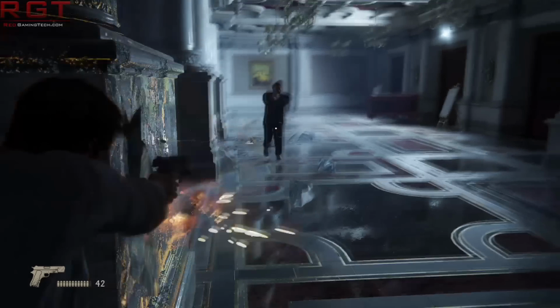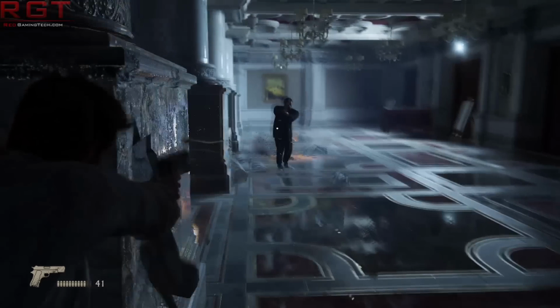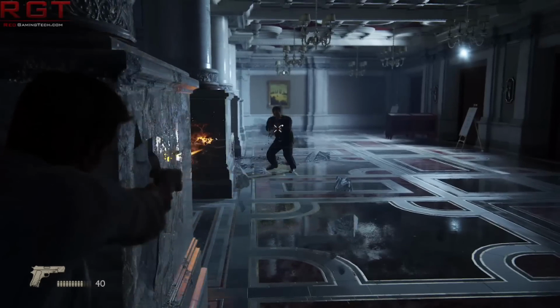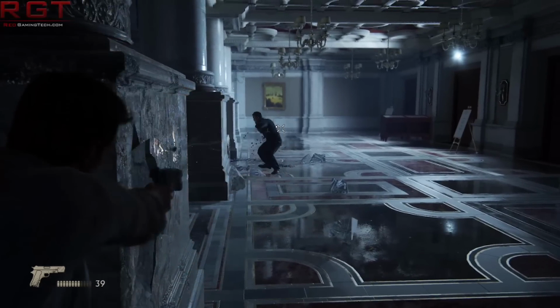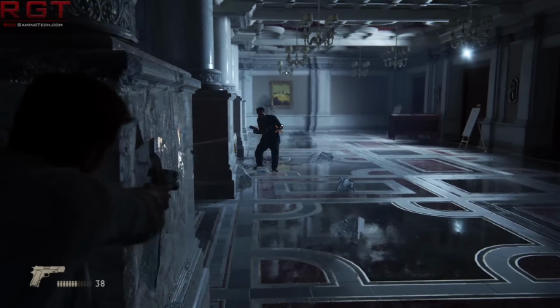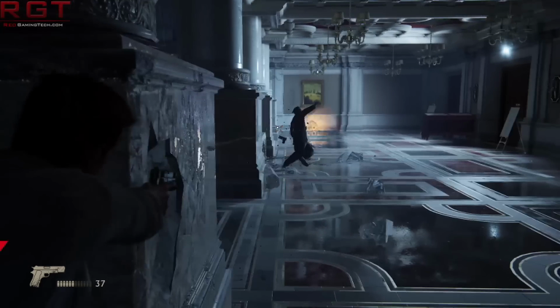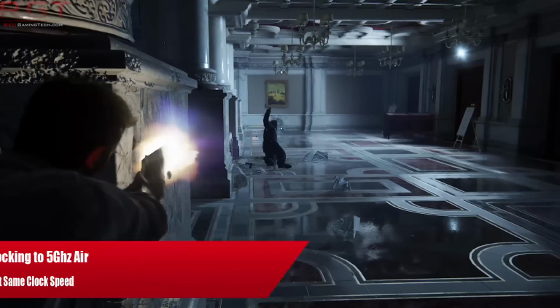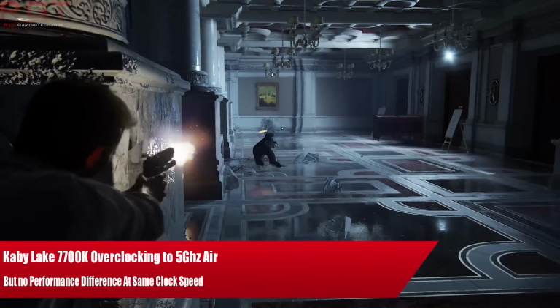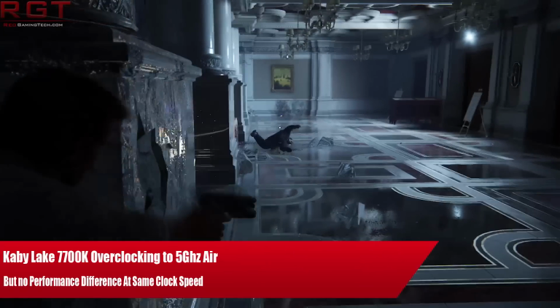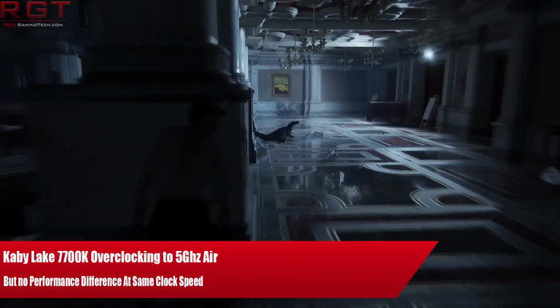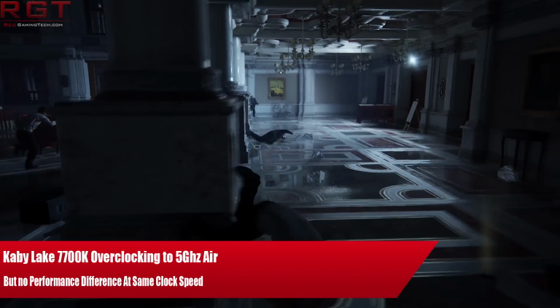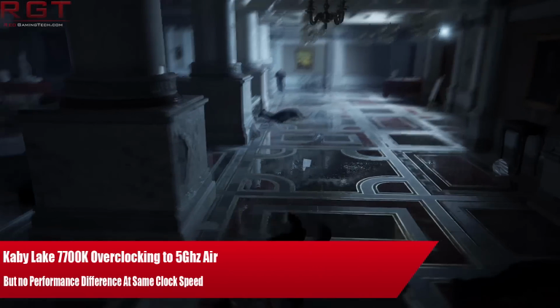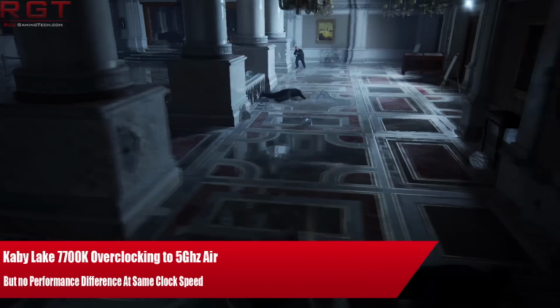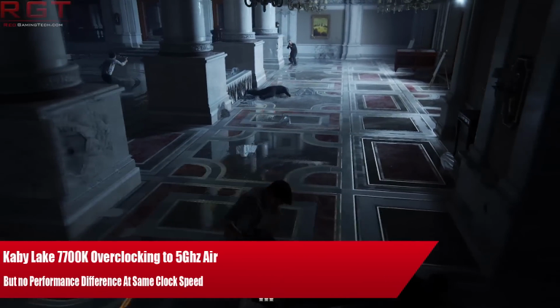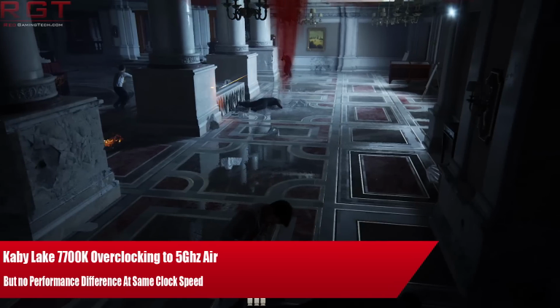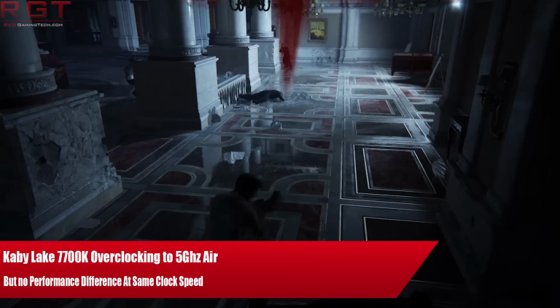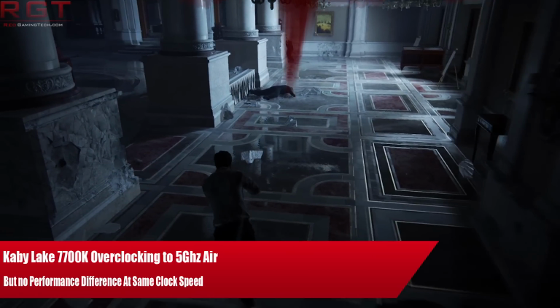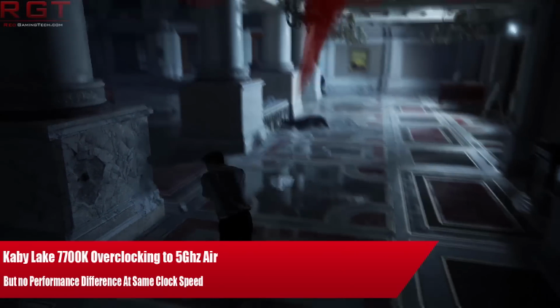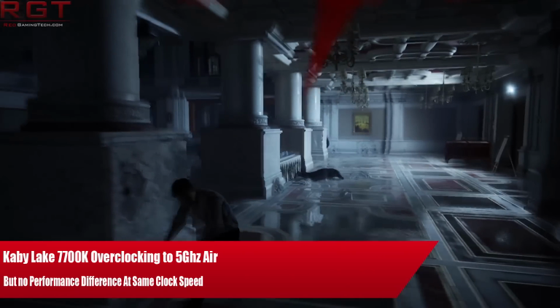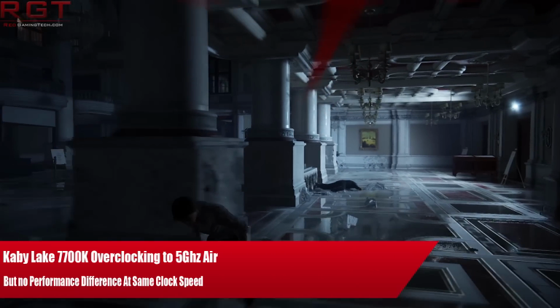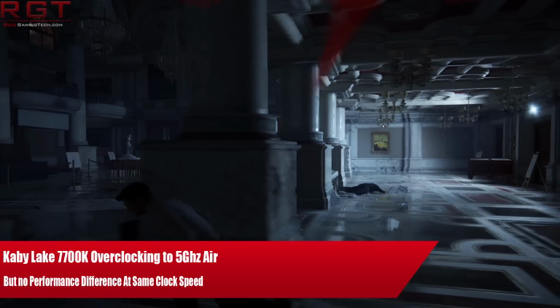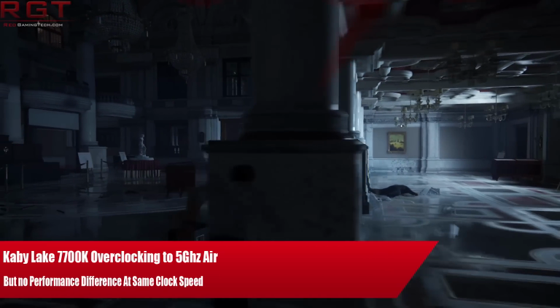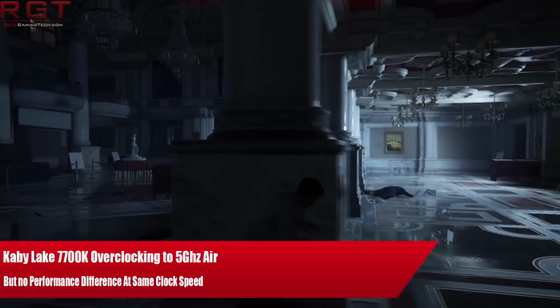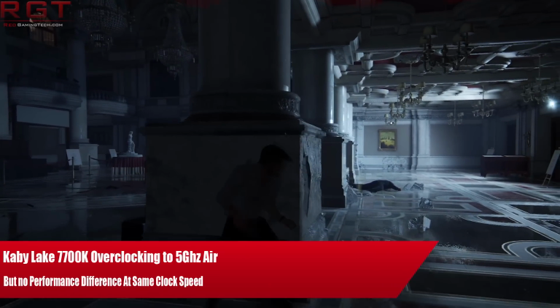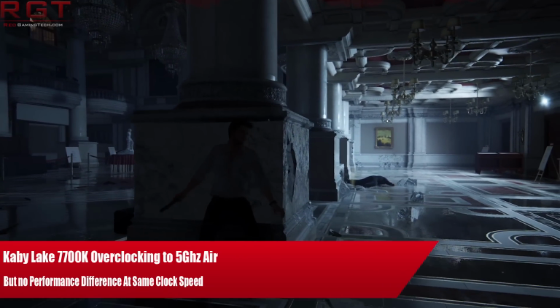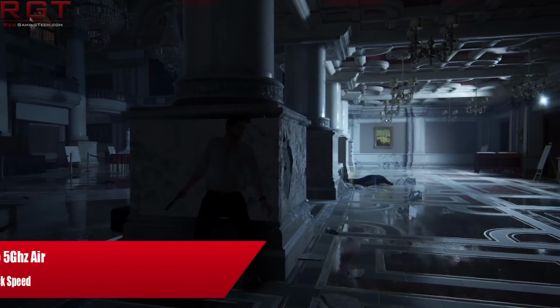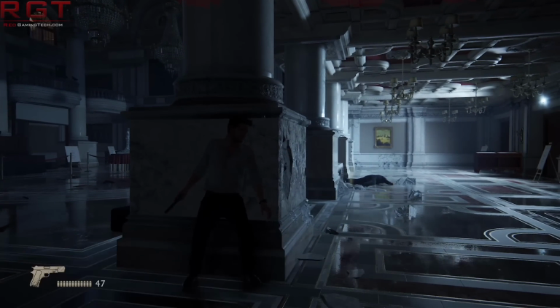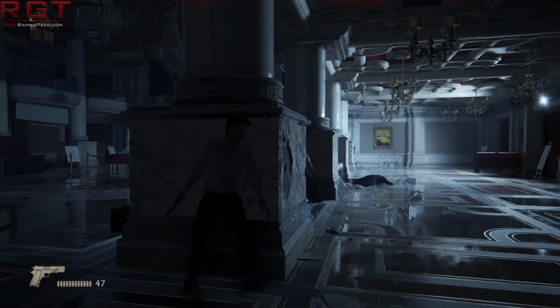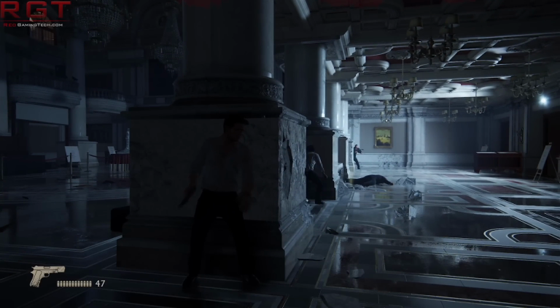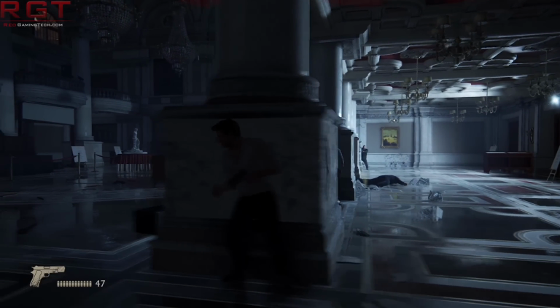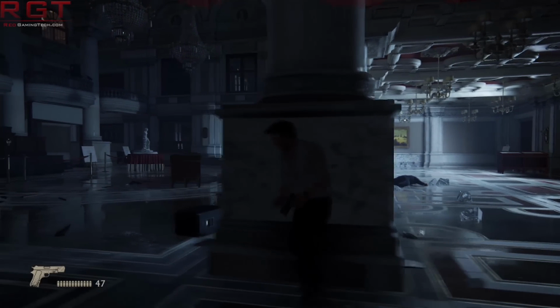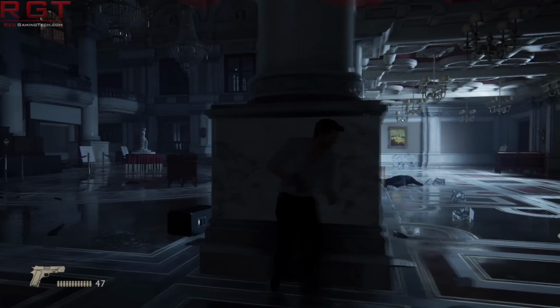Ladies and gentlemen, this is a GameTitcom video. We're going to be finally answering some questions regarding the Kaby Lake series of processors.